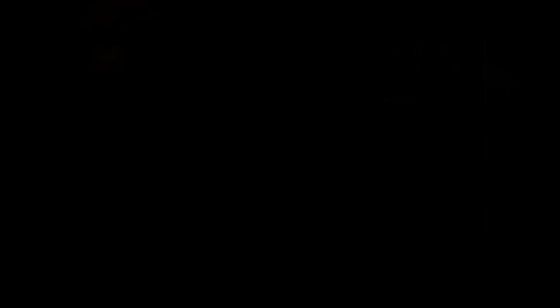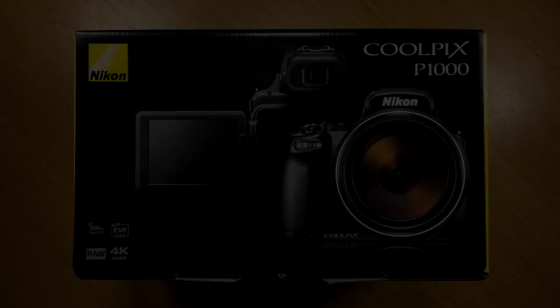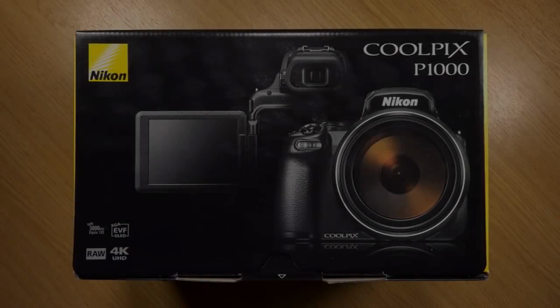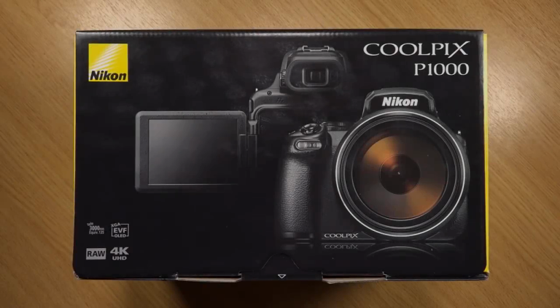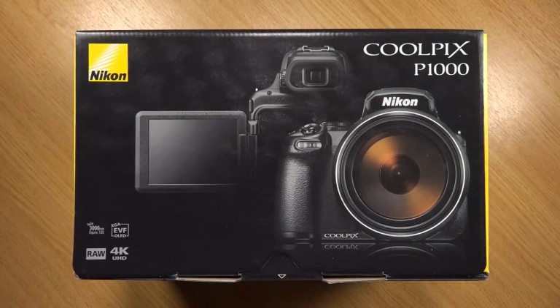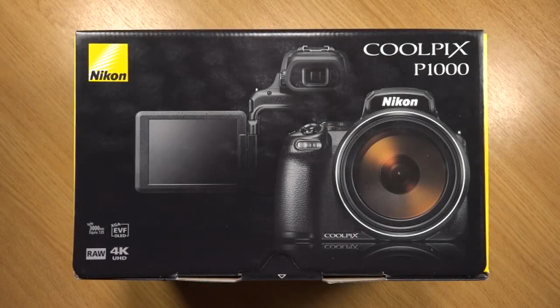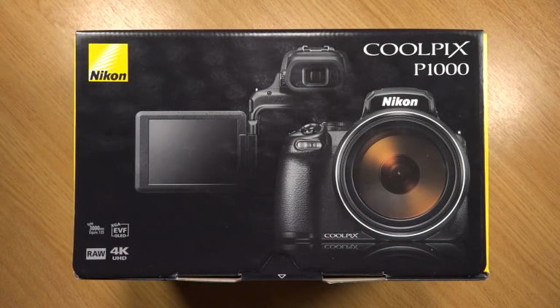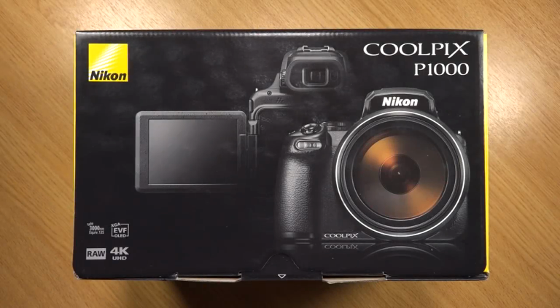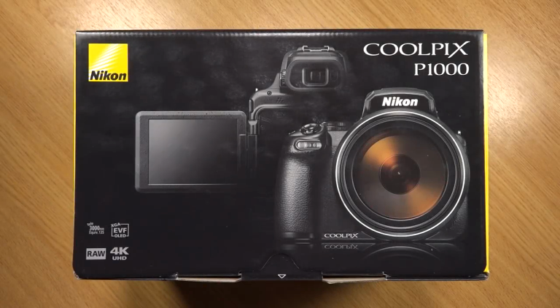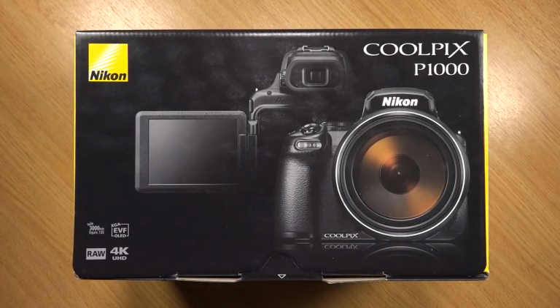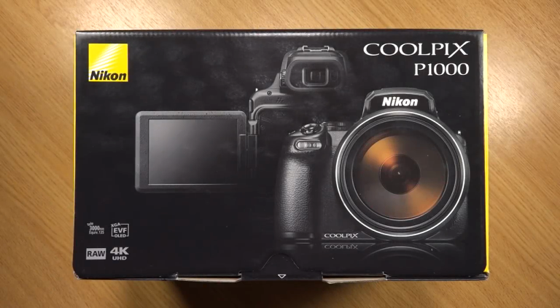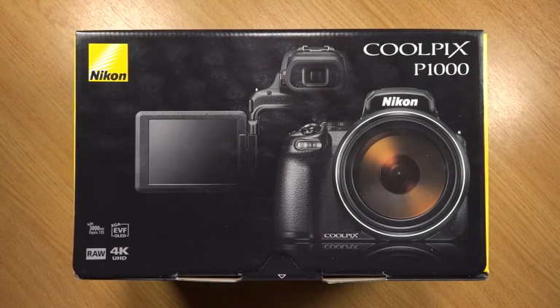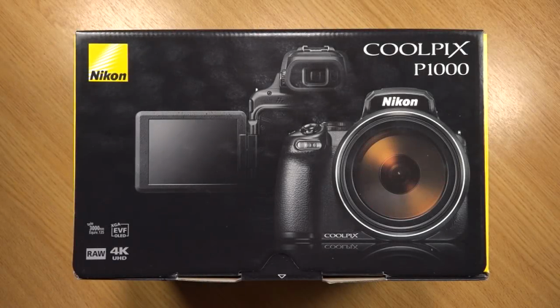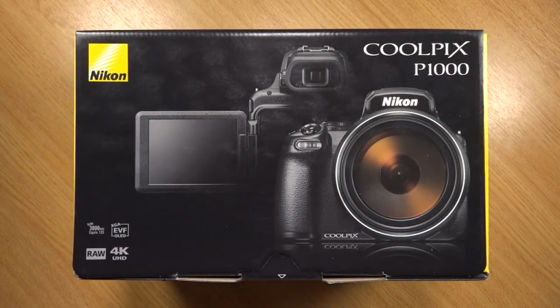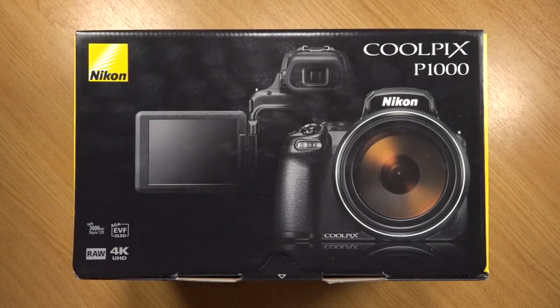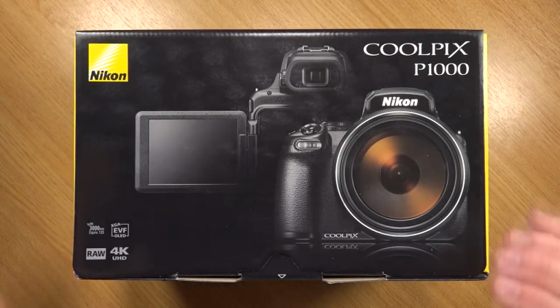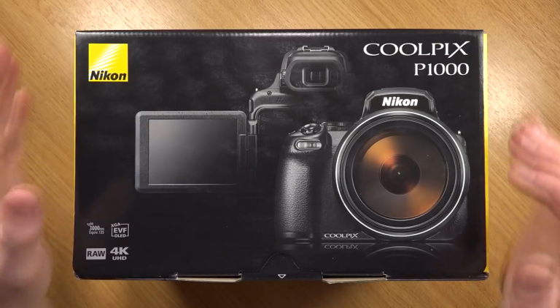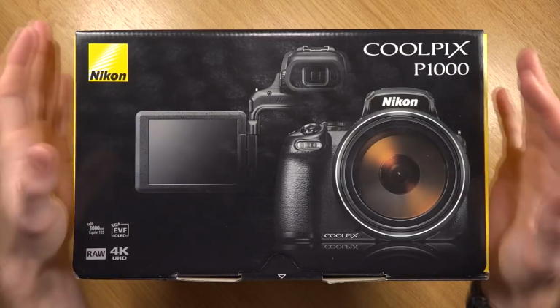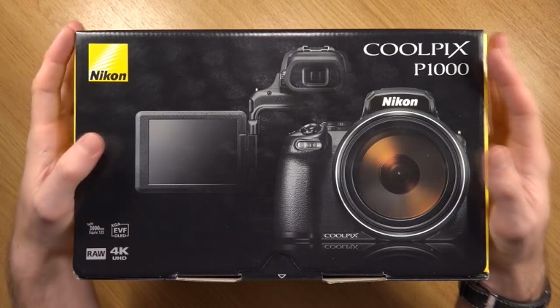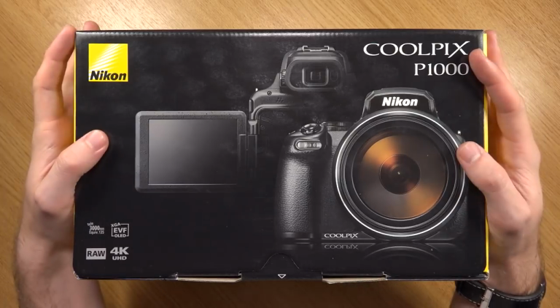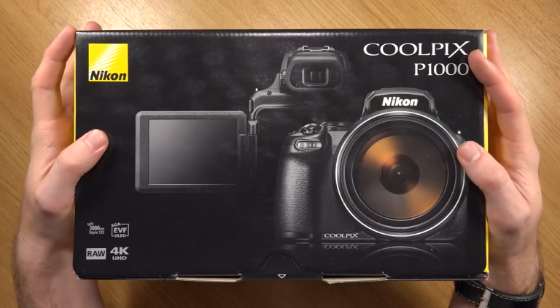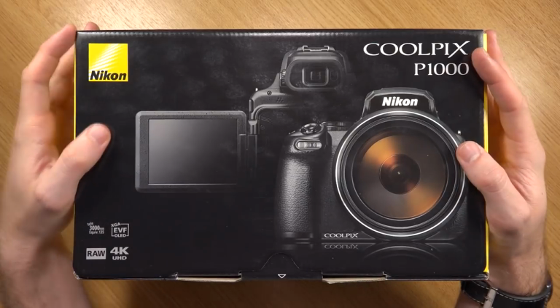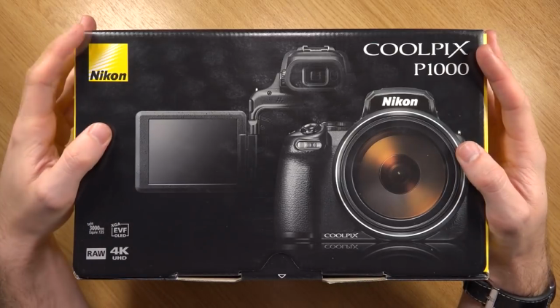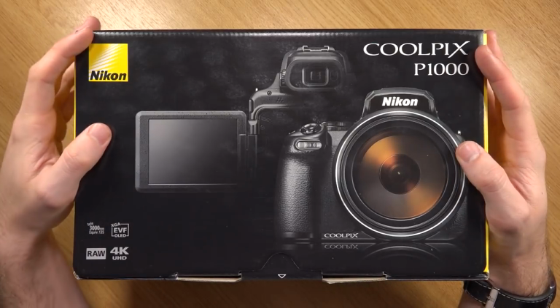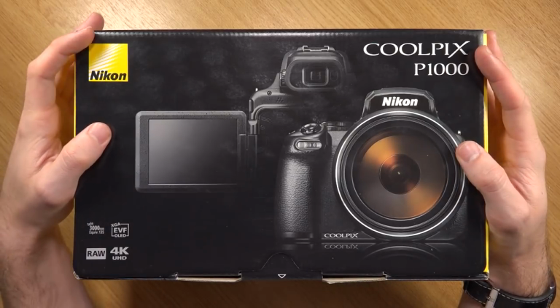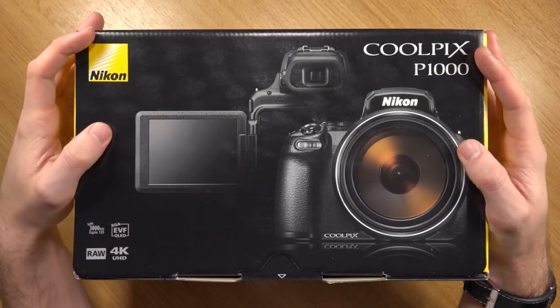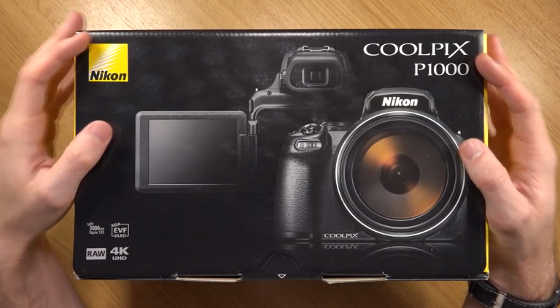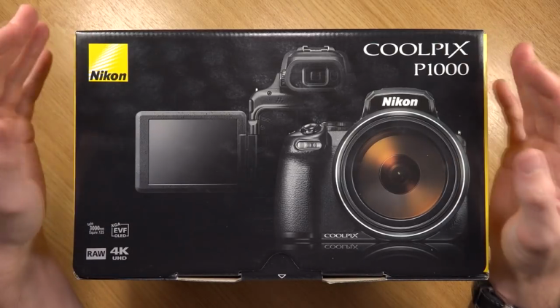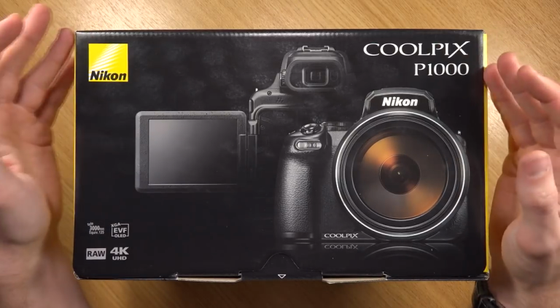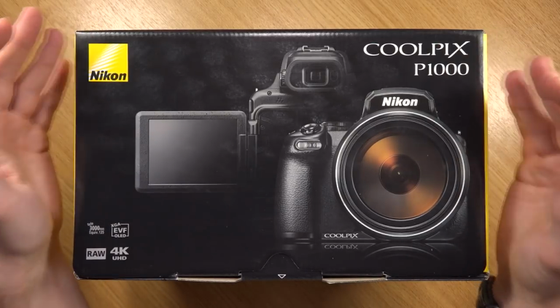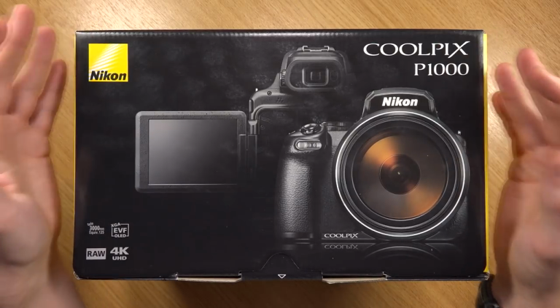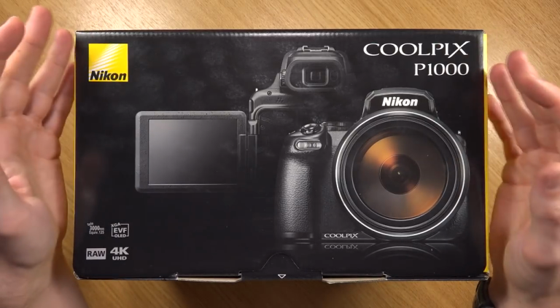Hi everyone, Mark here from Marky Reviews. In this video I'm going to be taking a look at the Nikon Coolpix P1000.